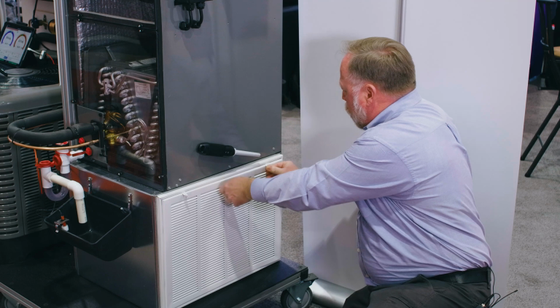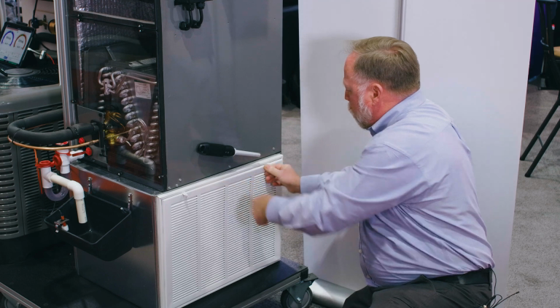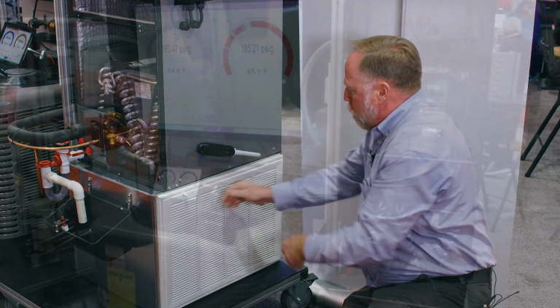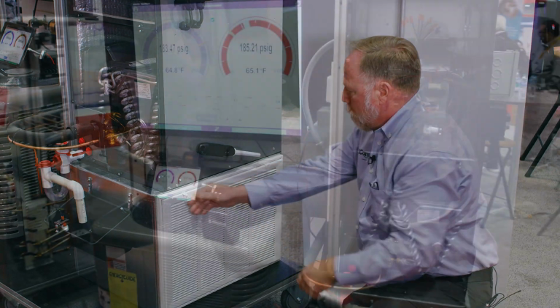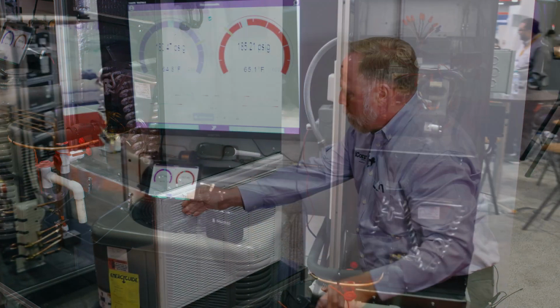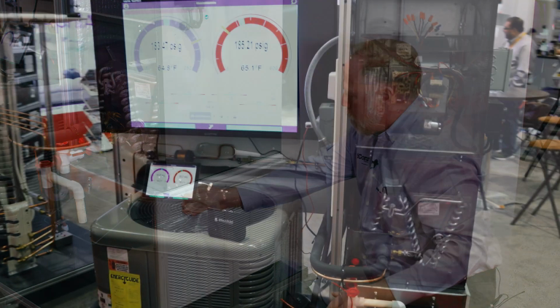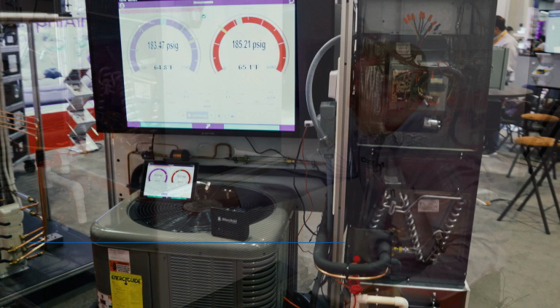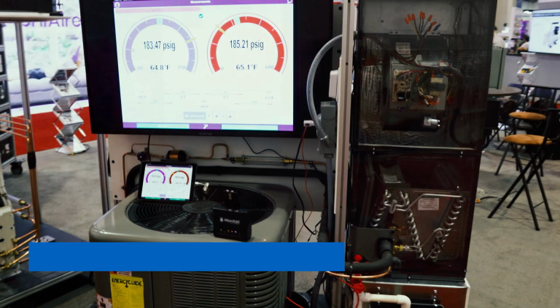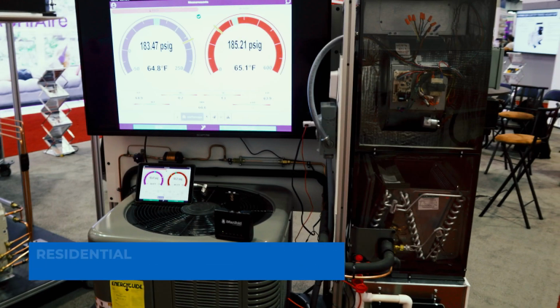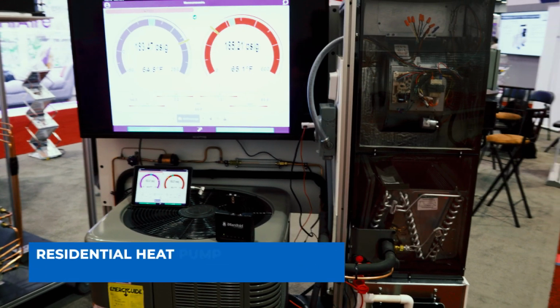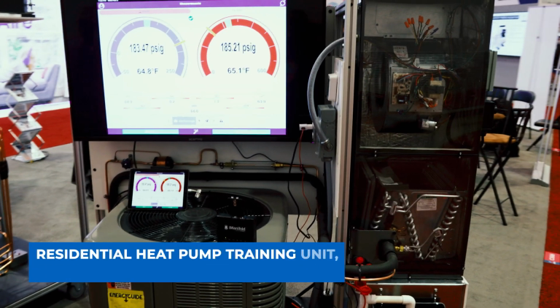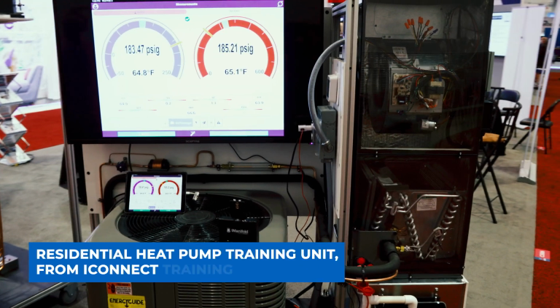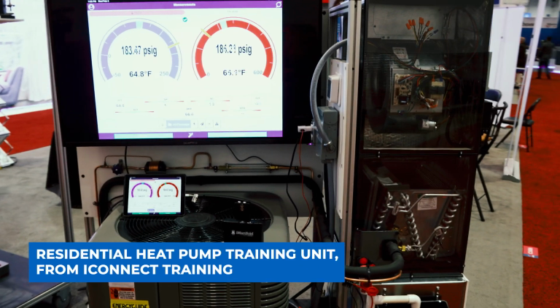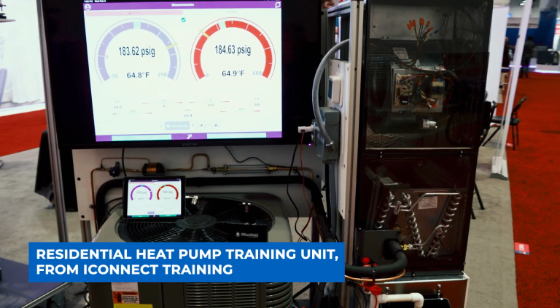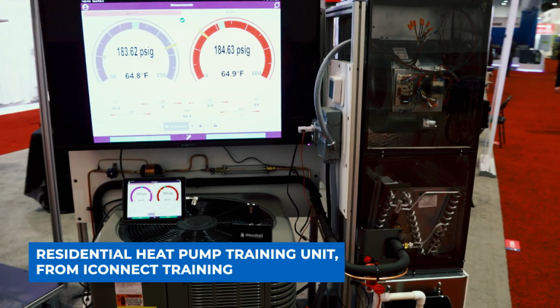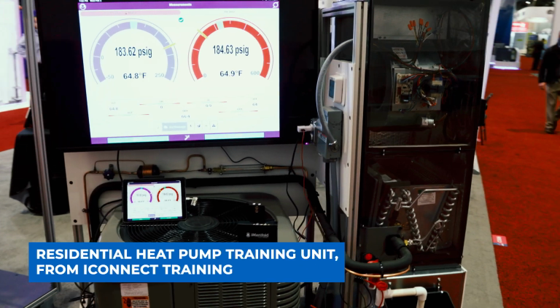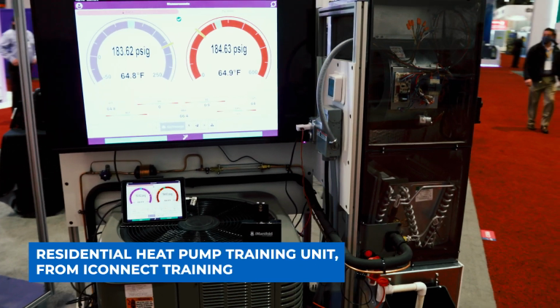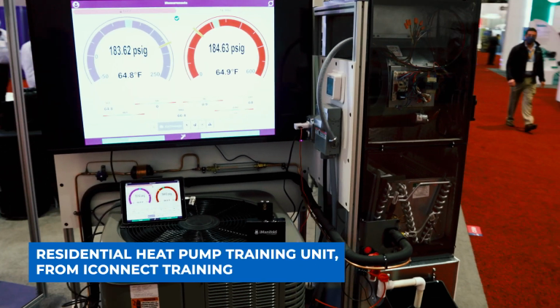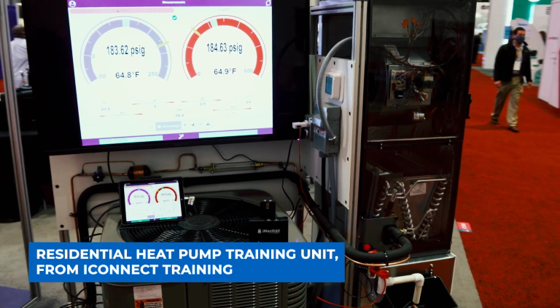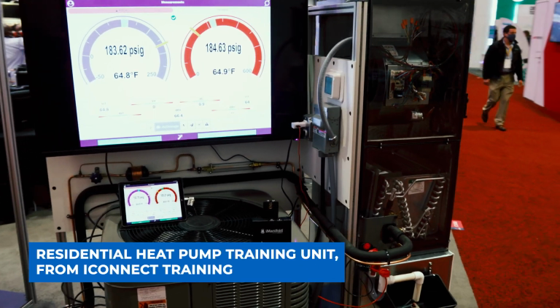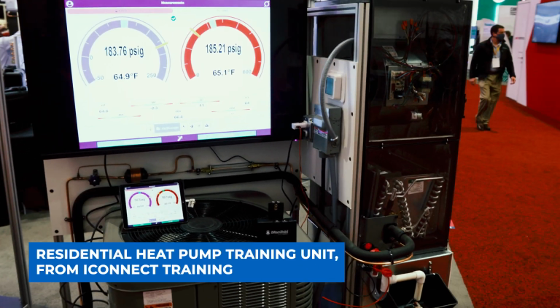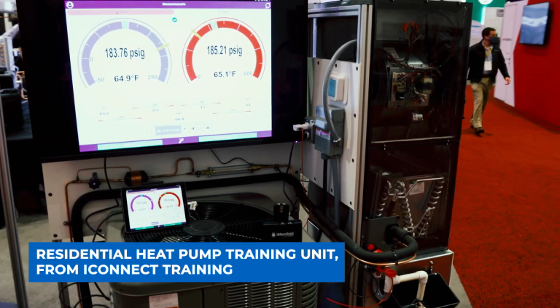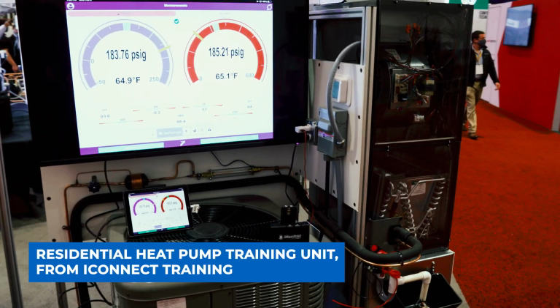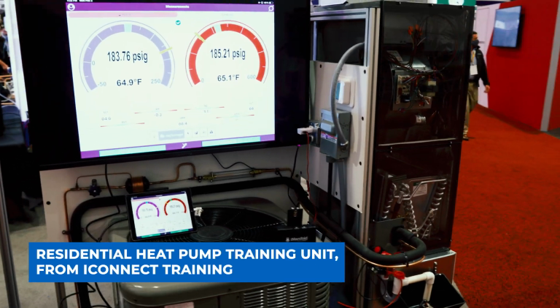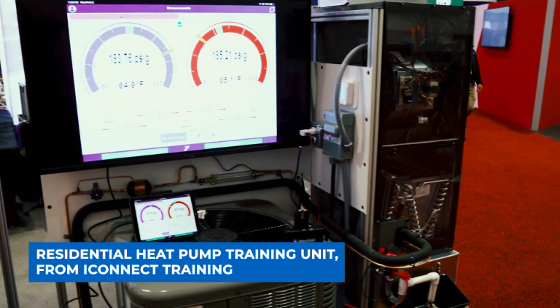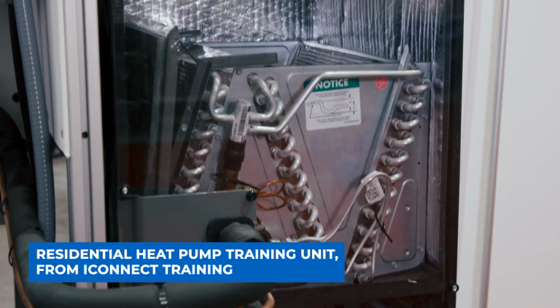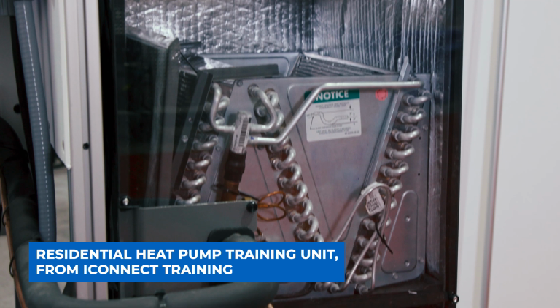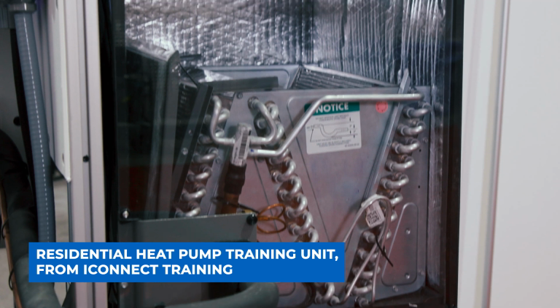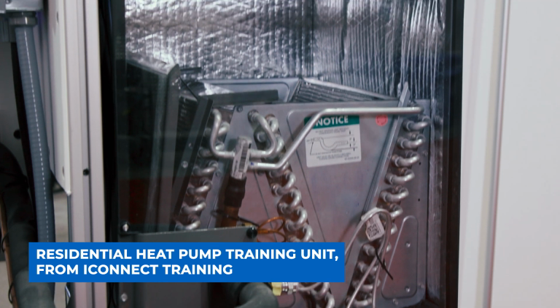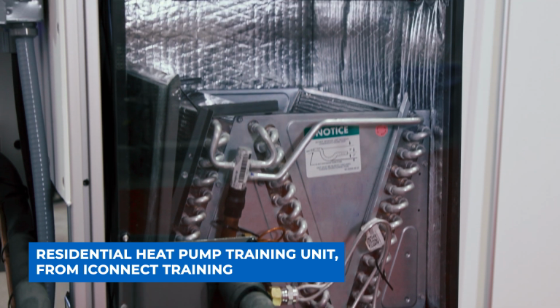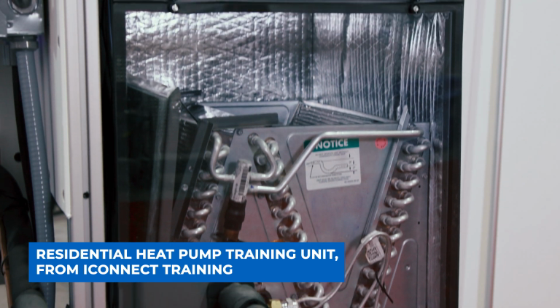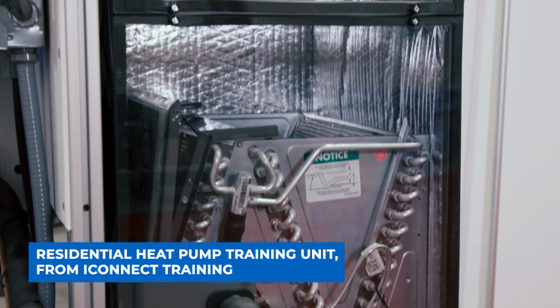This is our TU 406C, and with it the only limitation is your imagination.